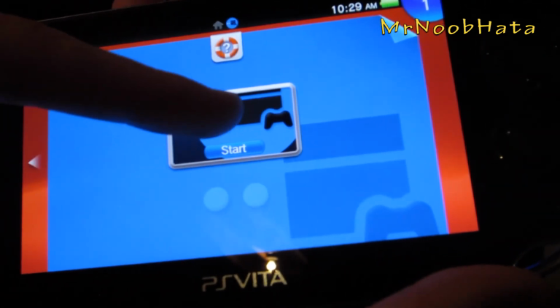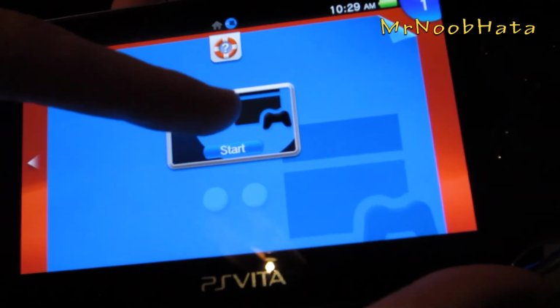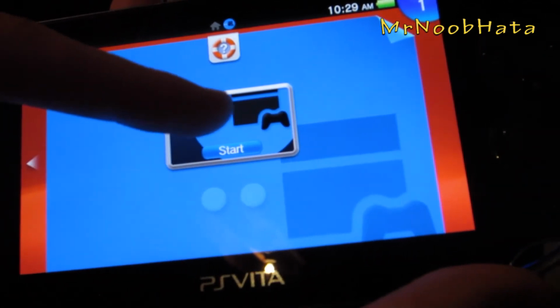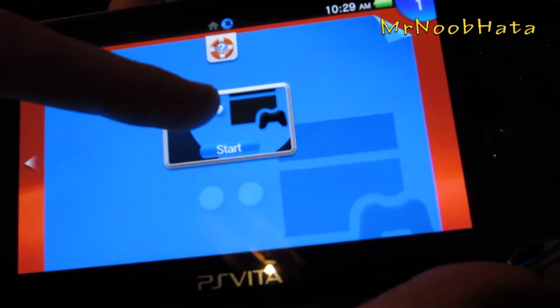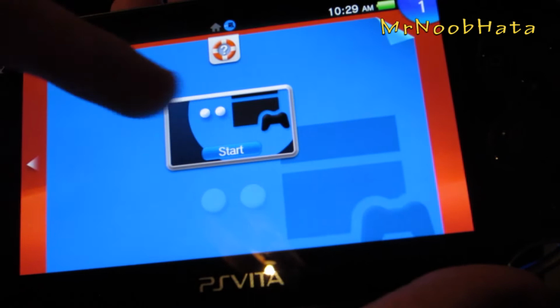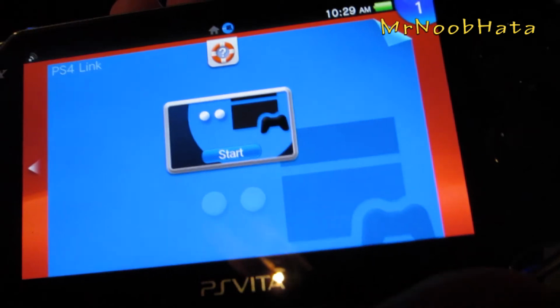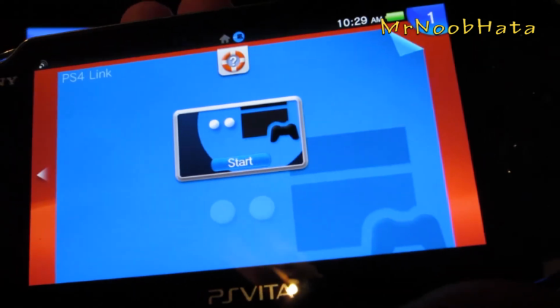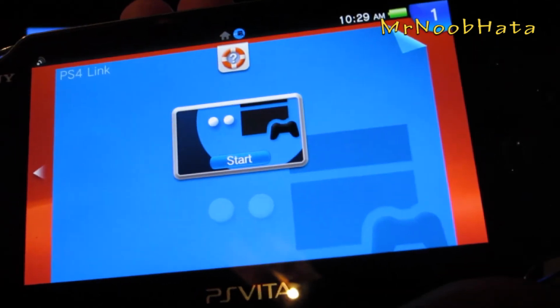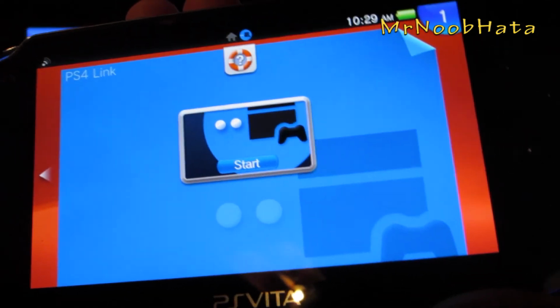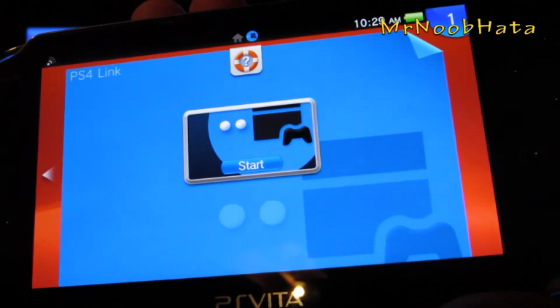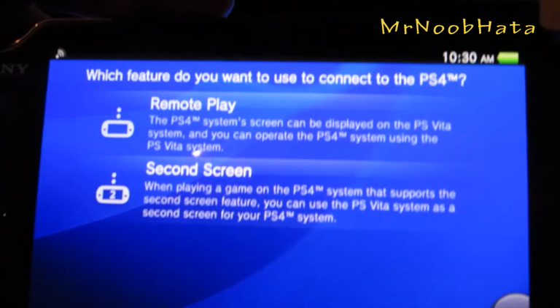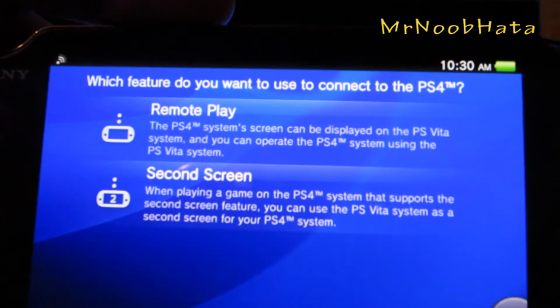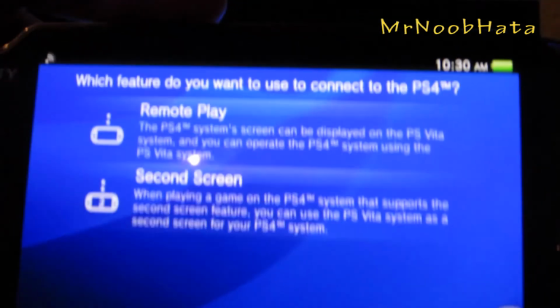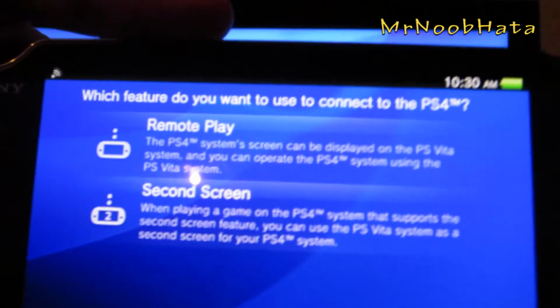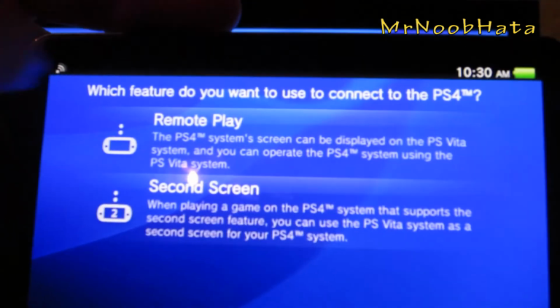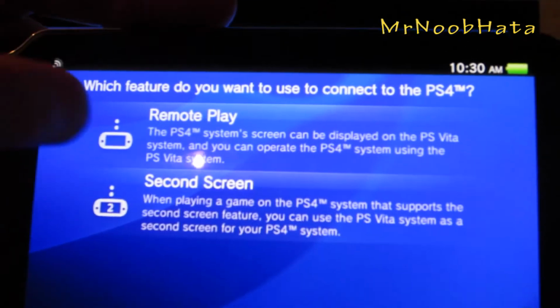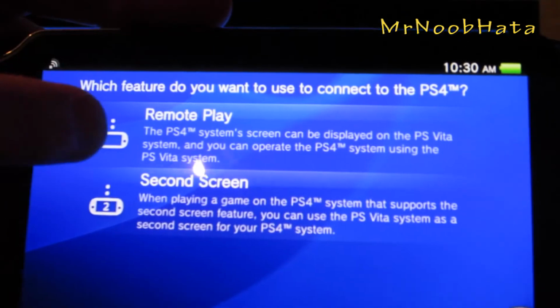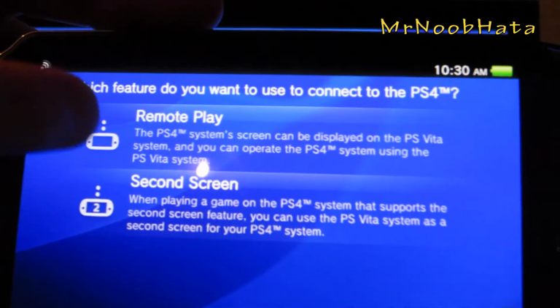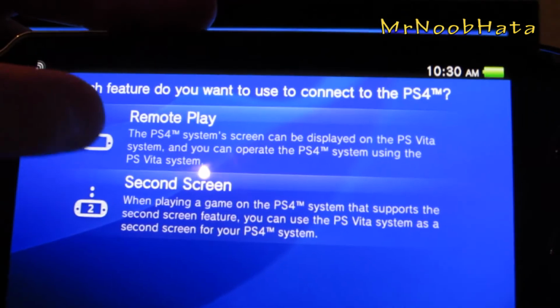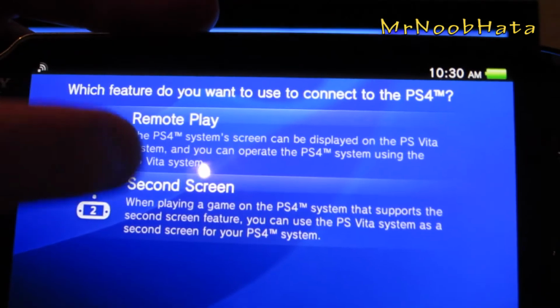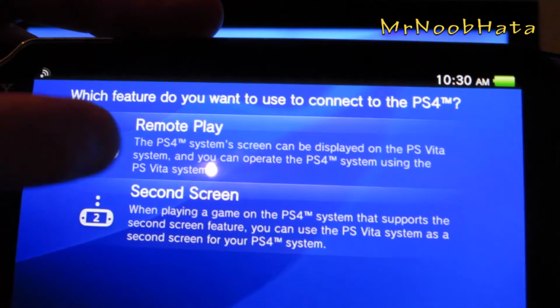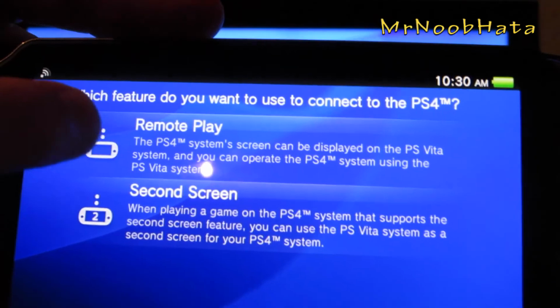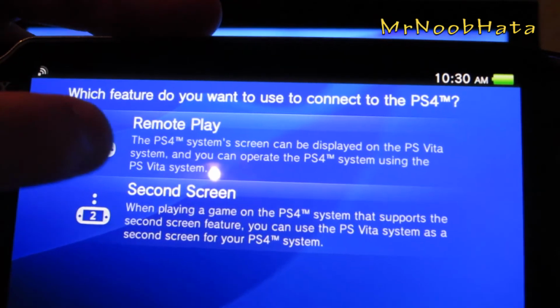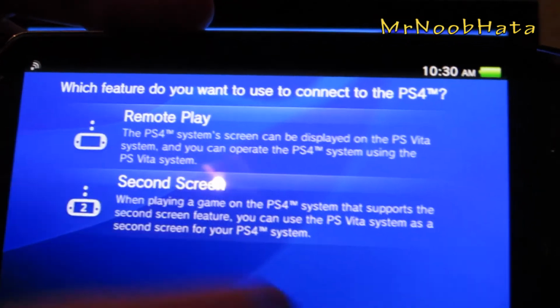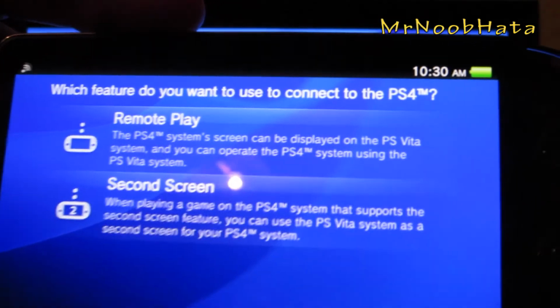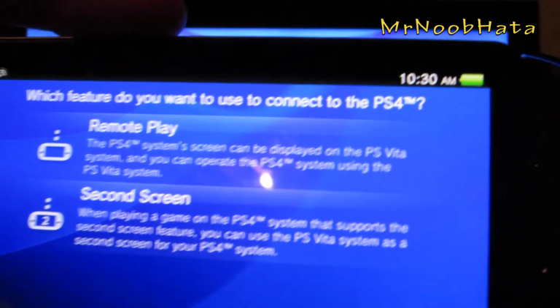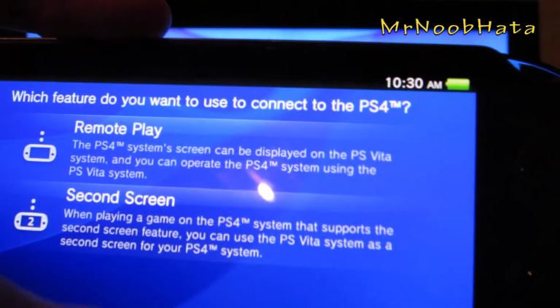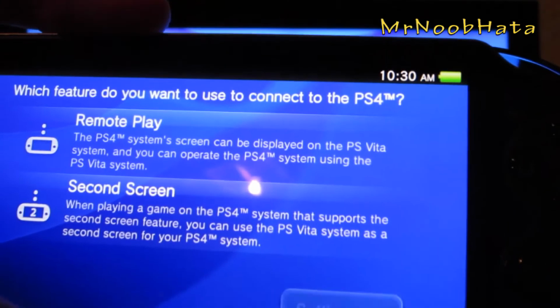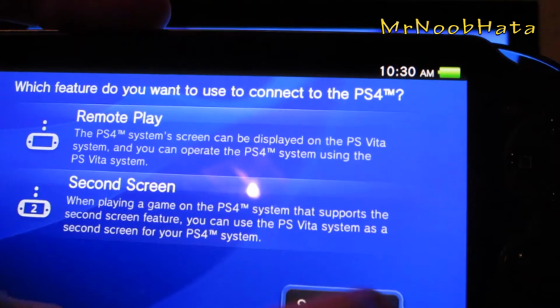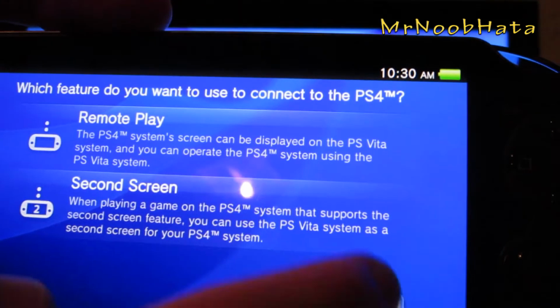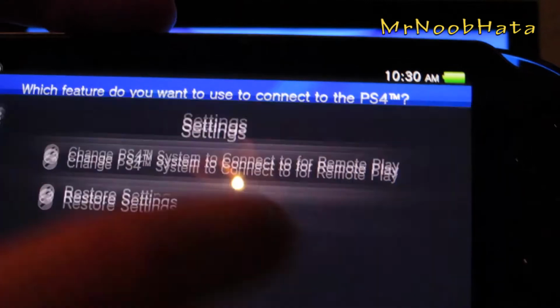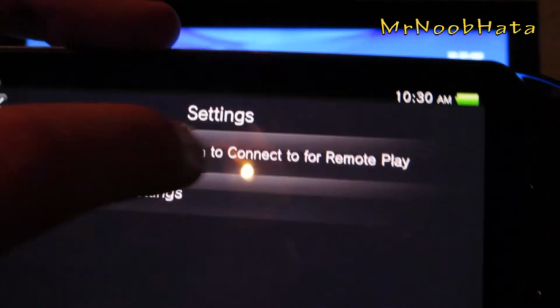Press start, then choose remote play. I already have it set up so I'm just going to go into the settings.